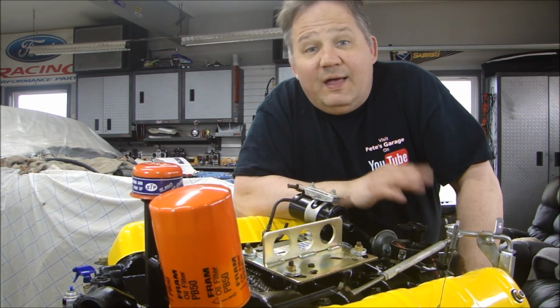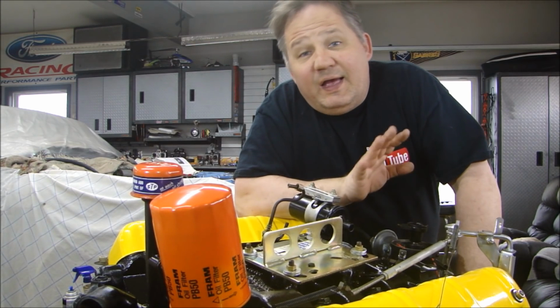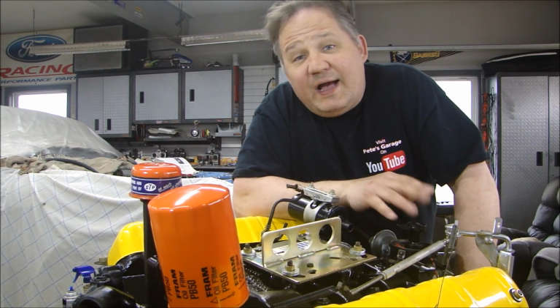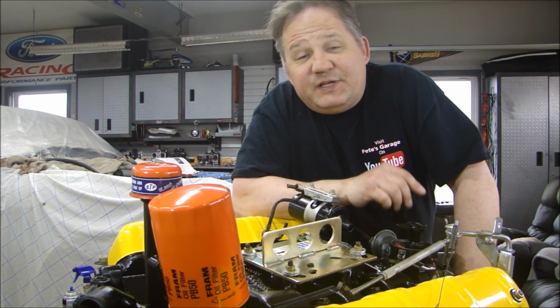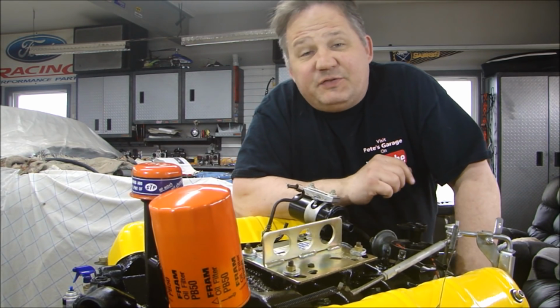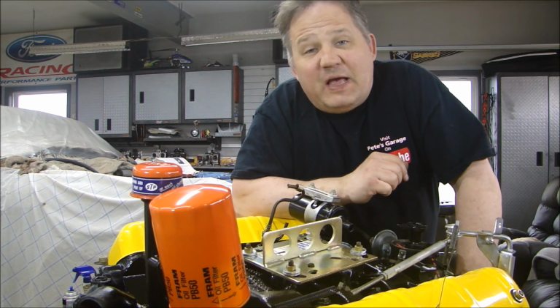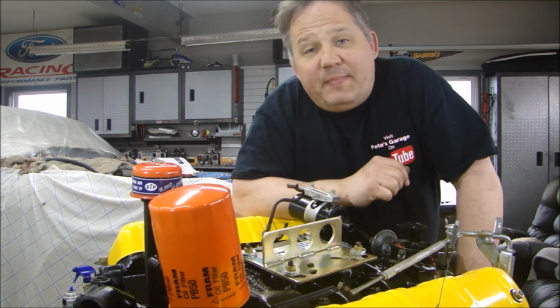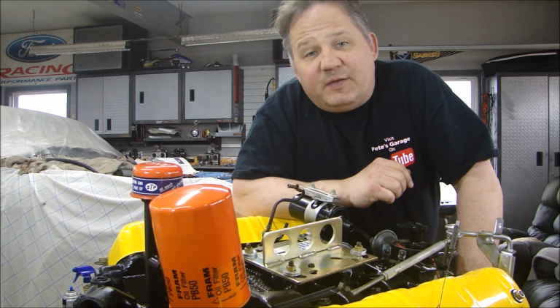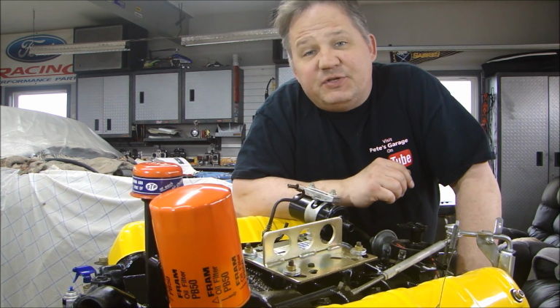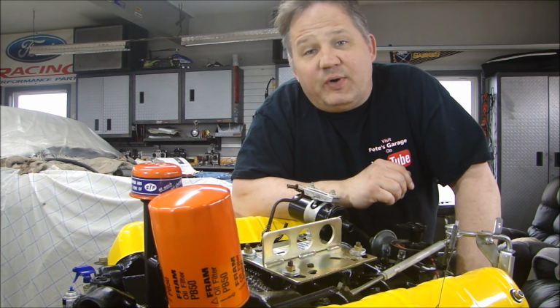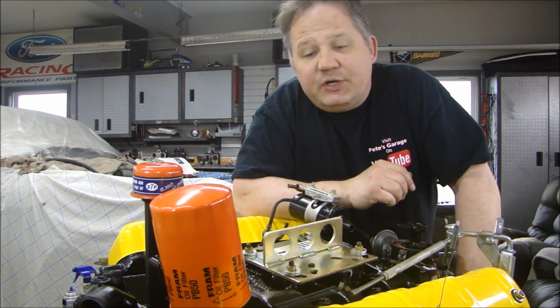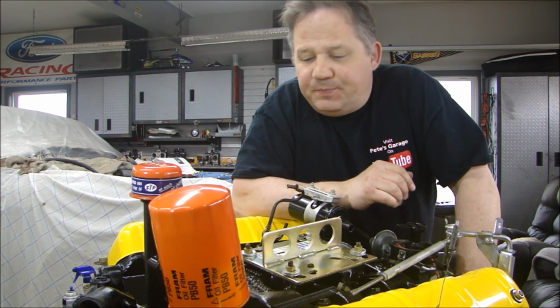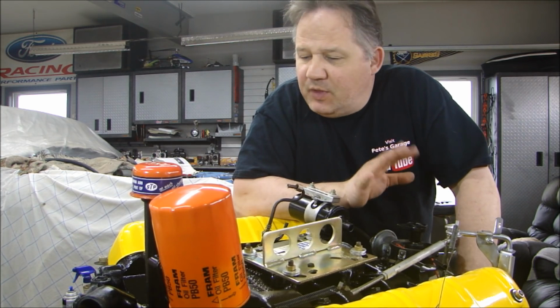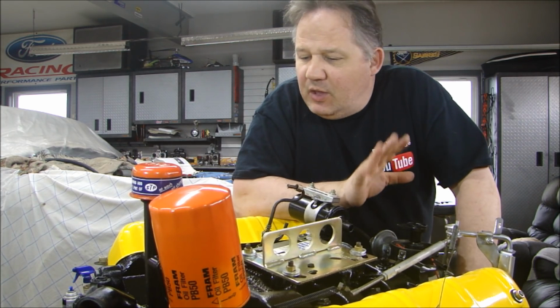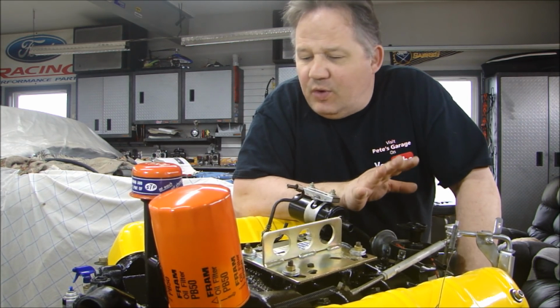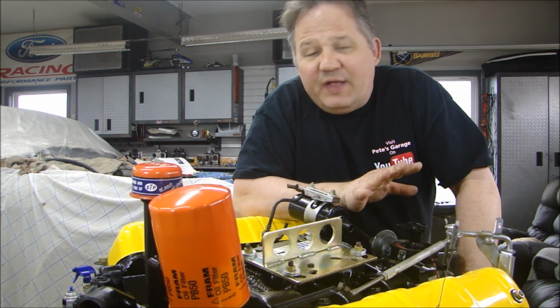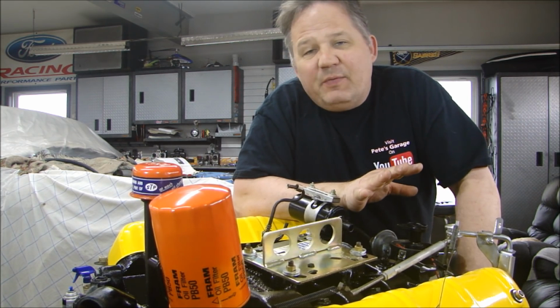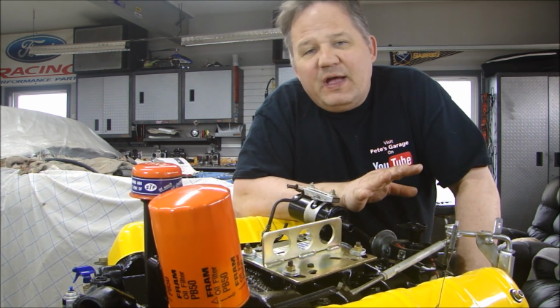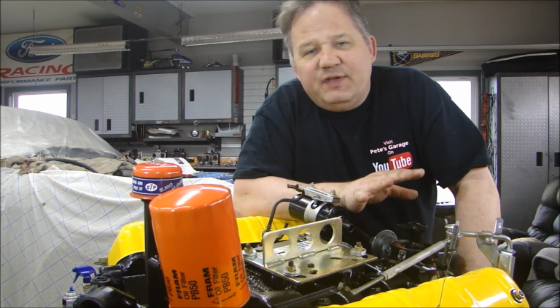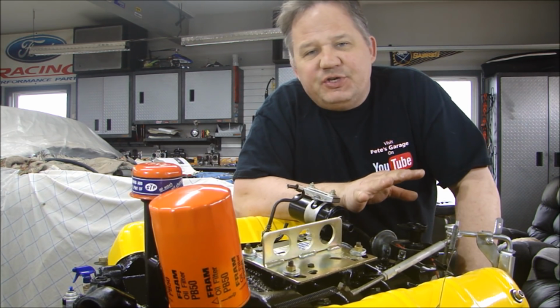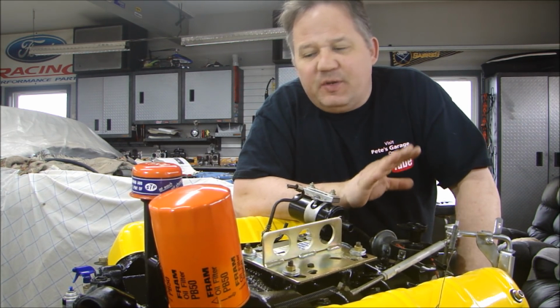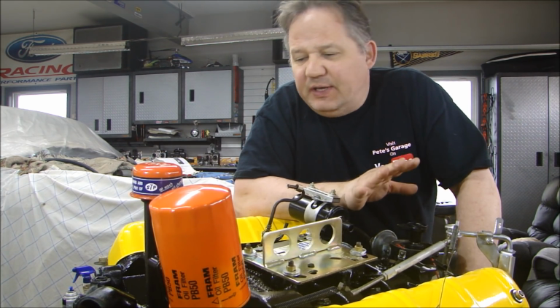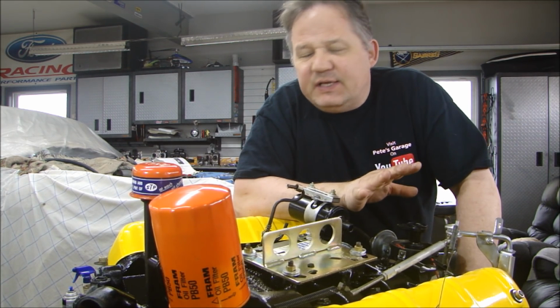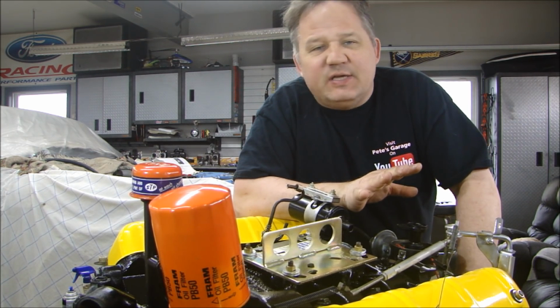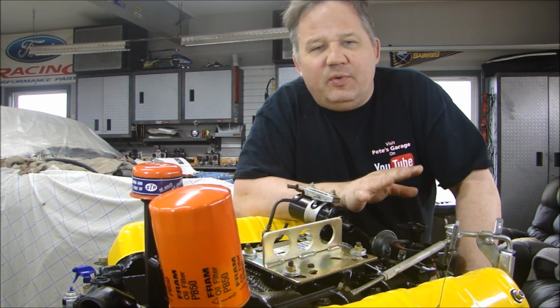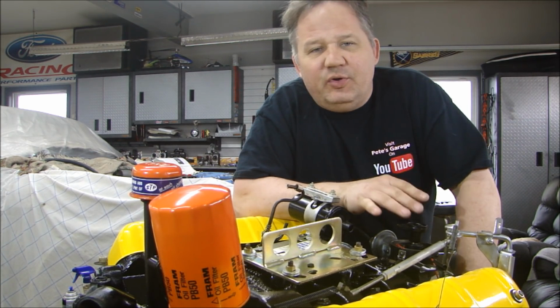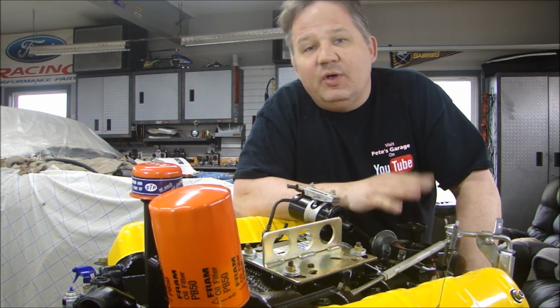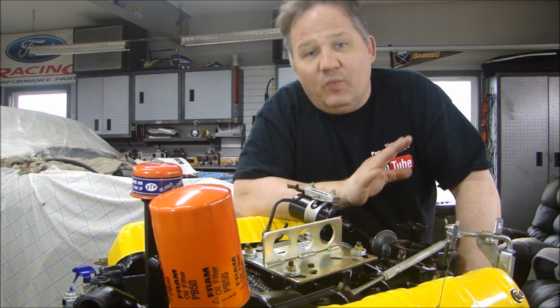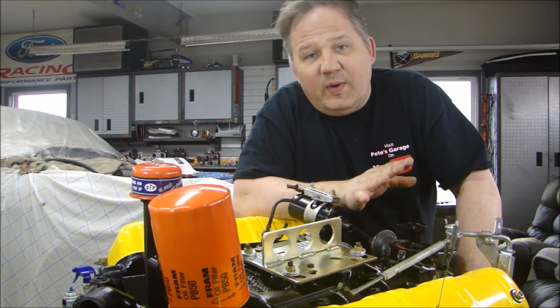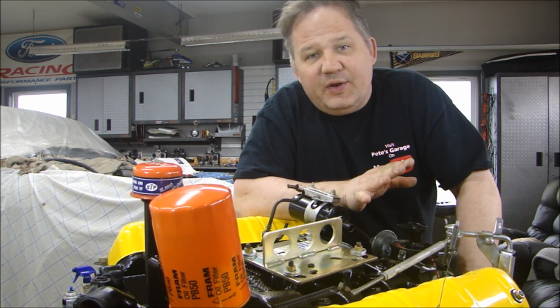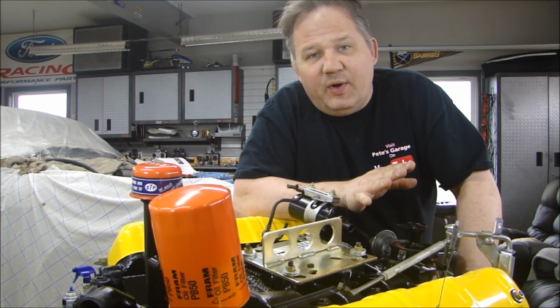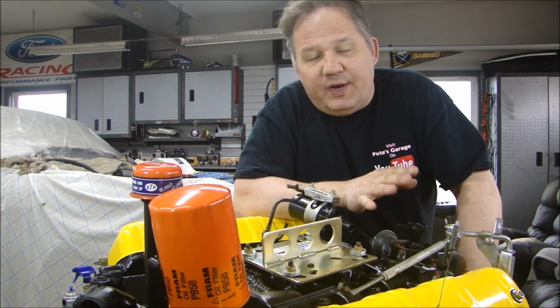Hey guys, thanks for stopping back to Pete's Garage. Well, now that we have the engine completely assembled, we're ready to run it.